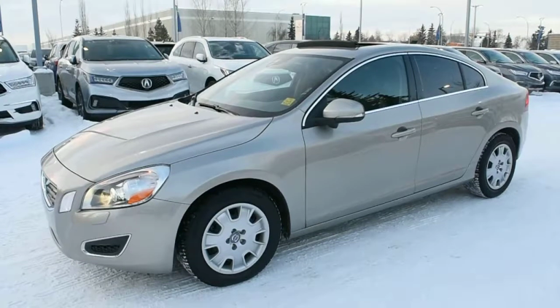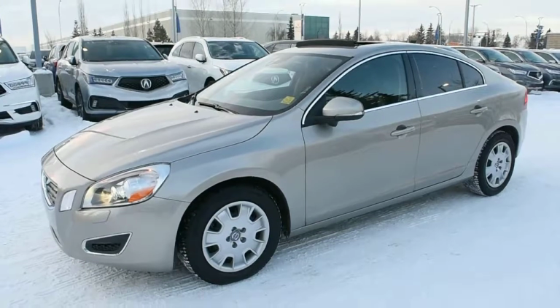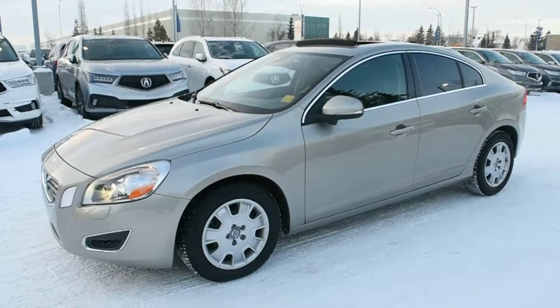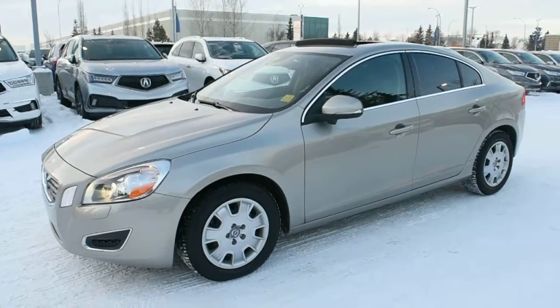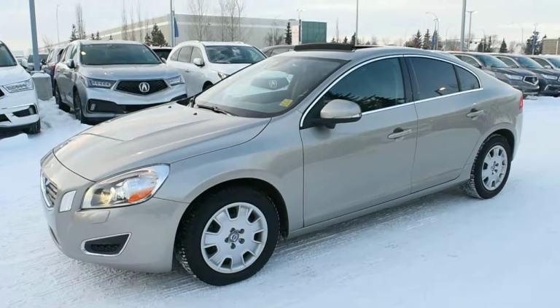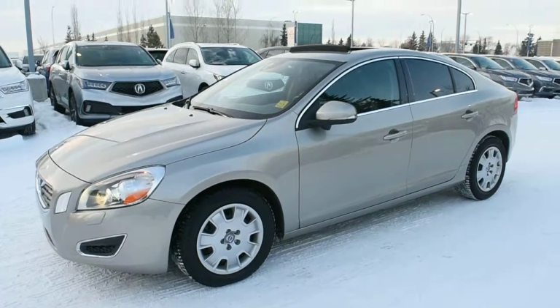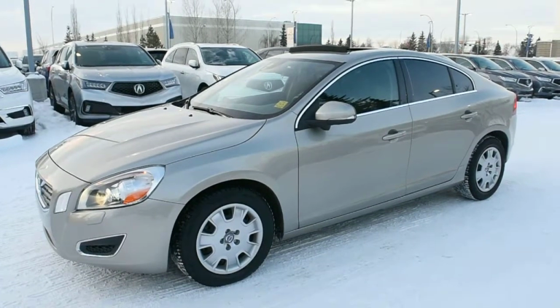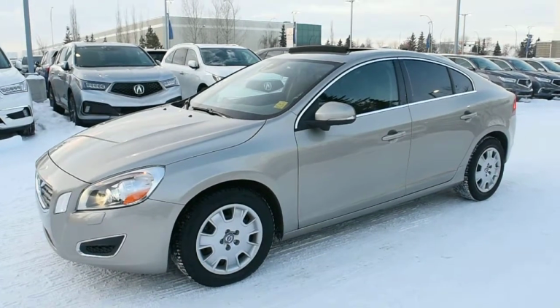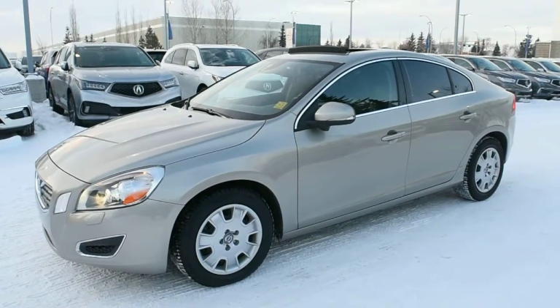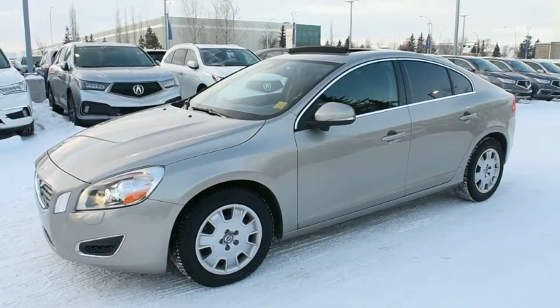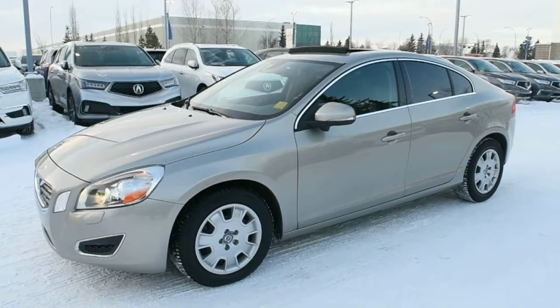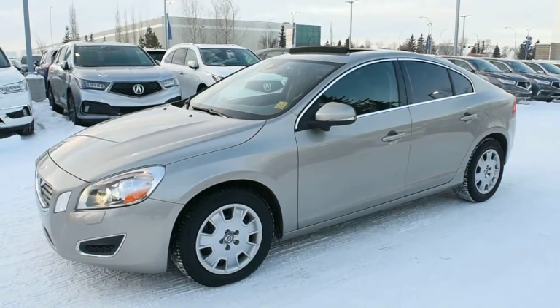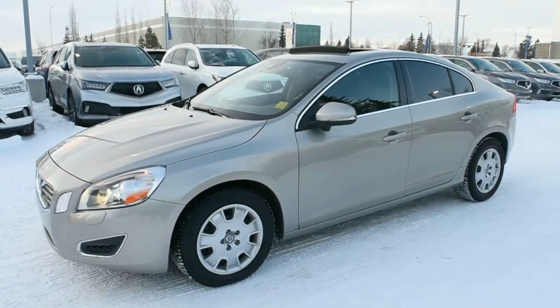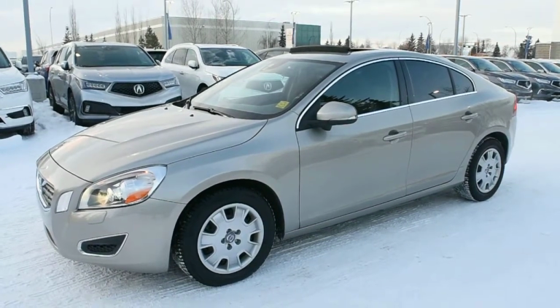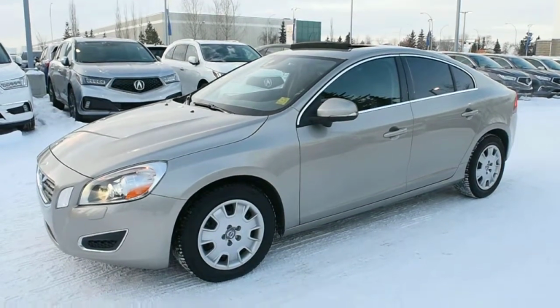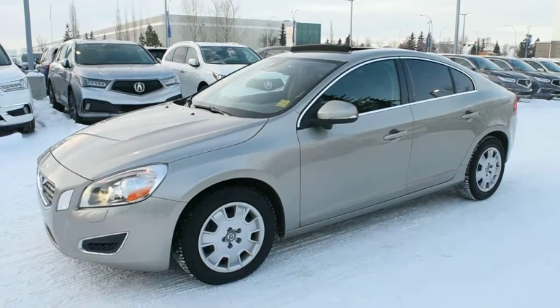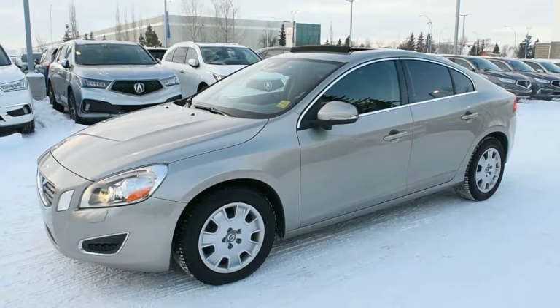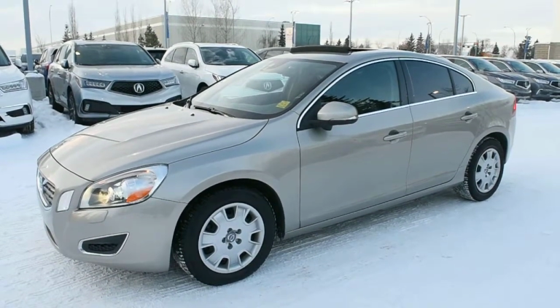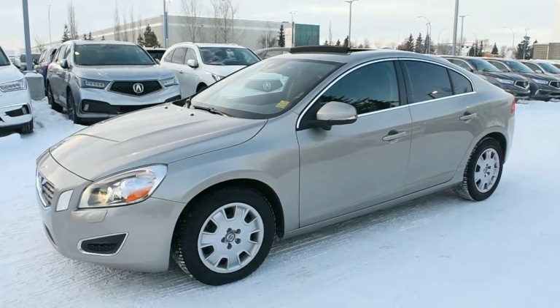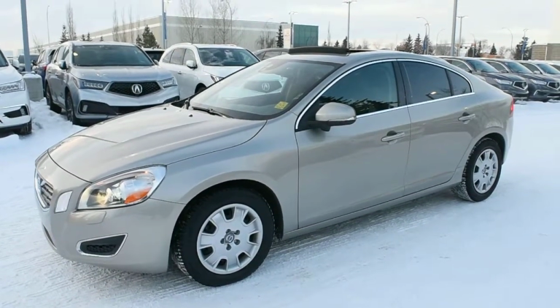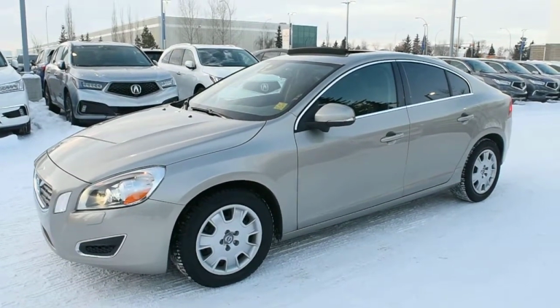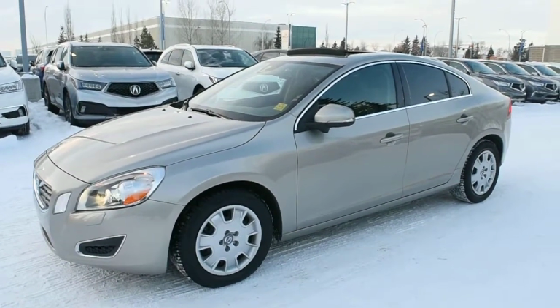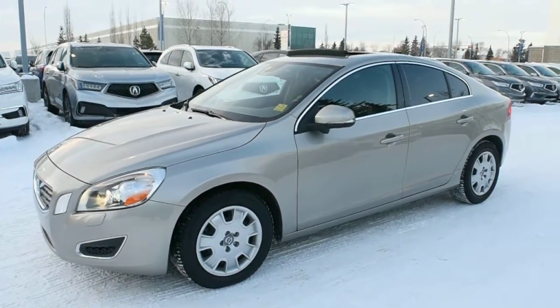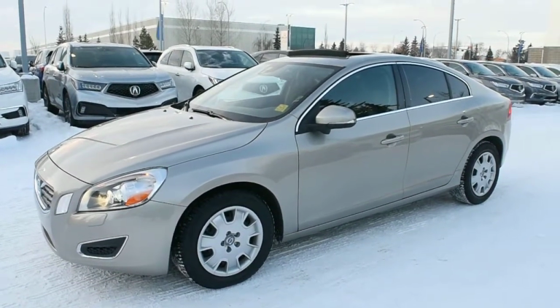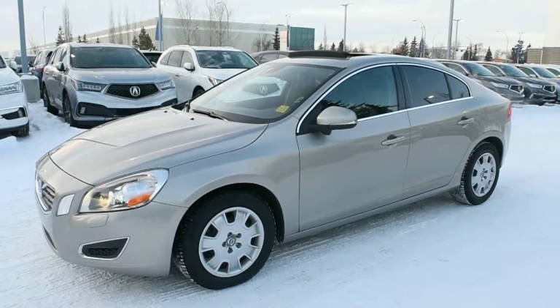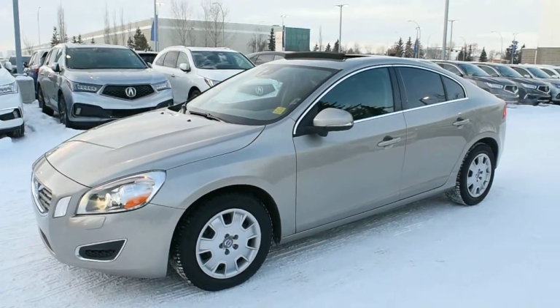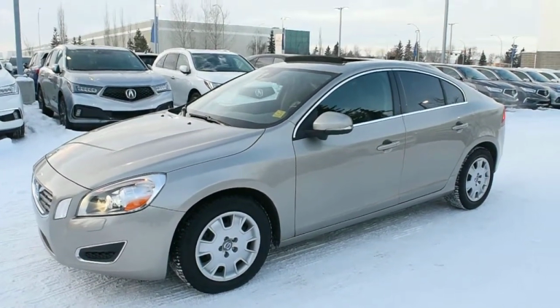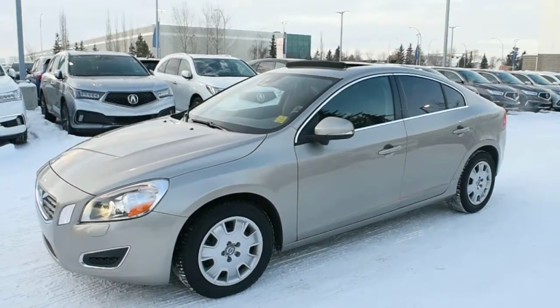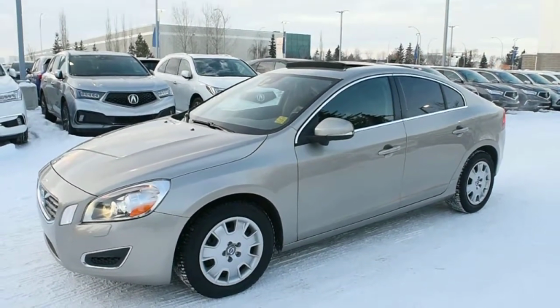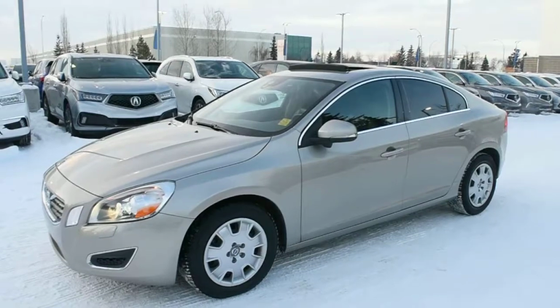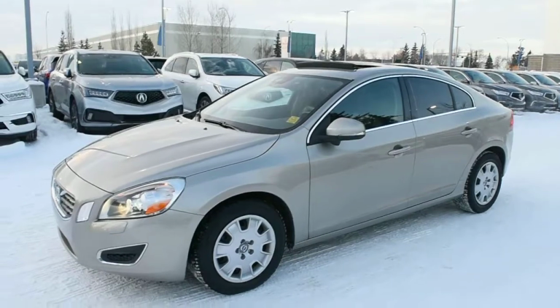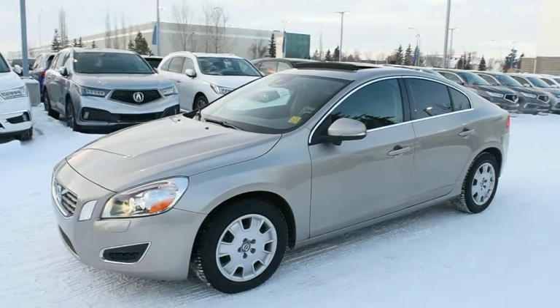Hi there, welcome to Westside Akron. This is the 2012 Volvo S60 T6 all-wheel drive.